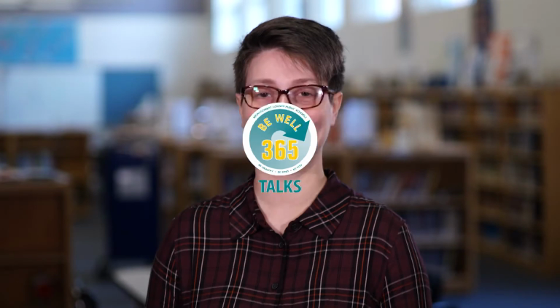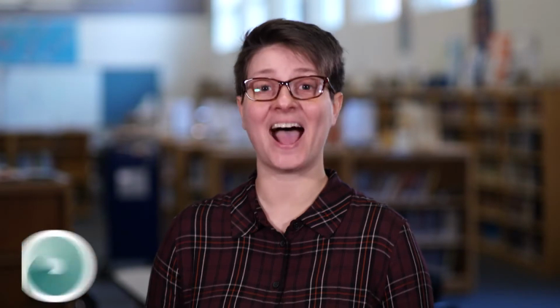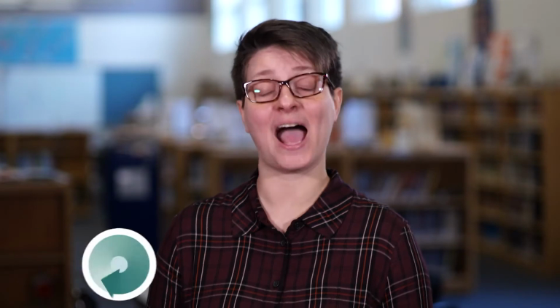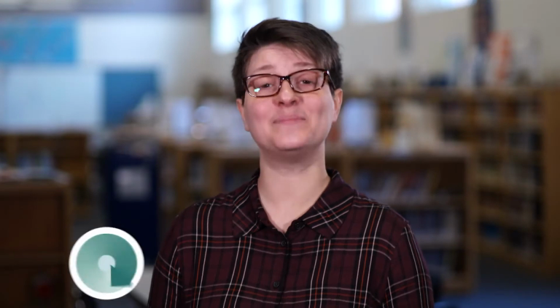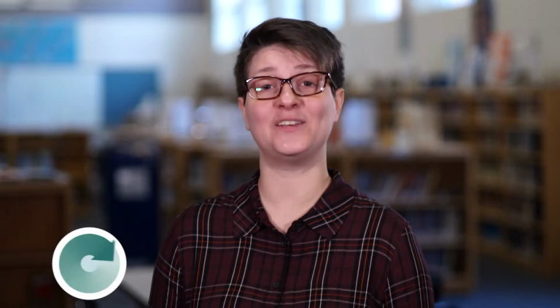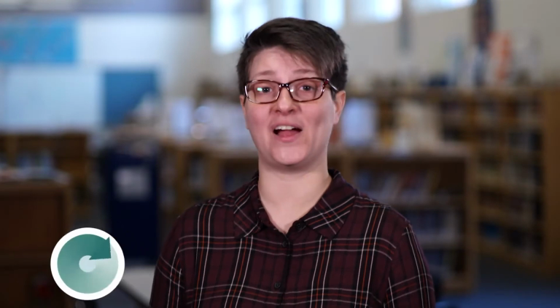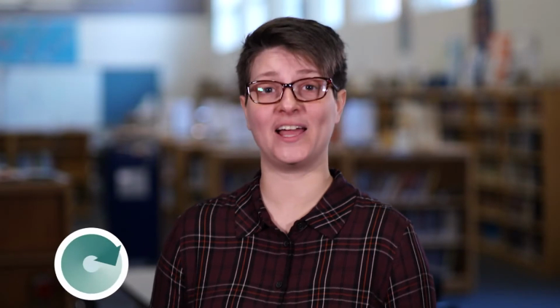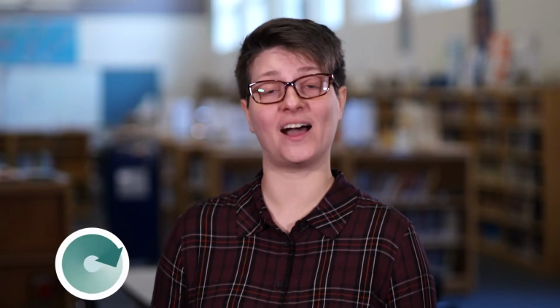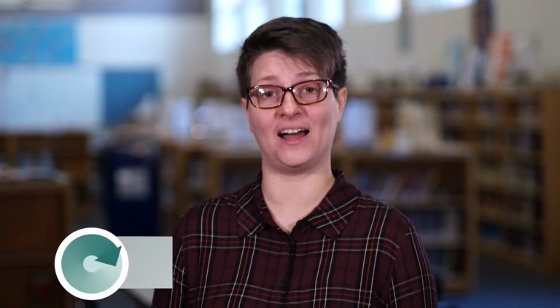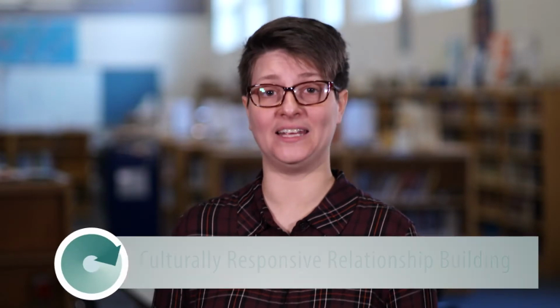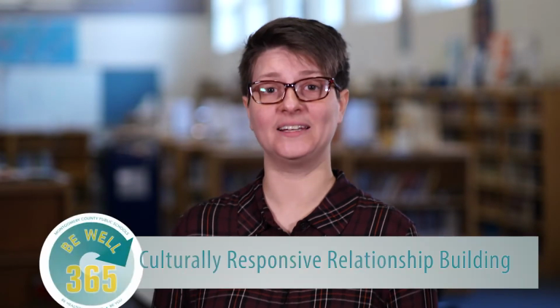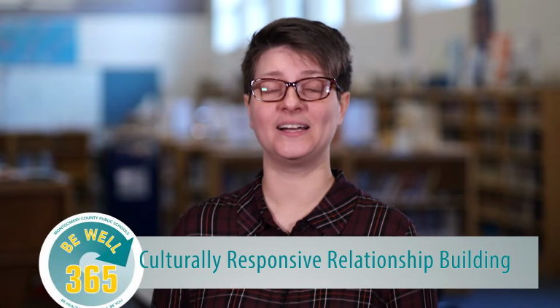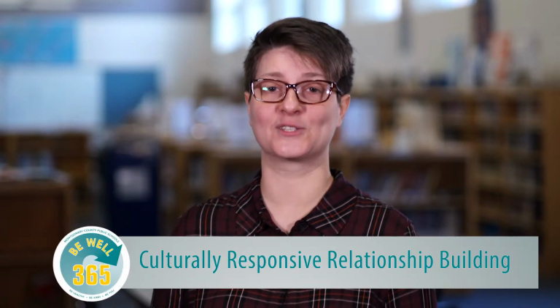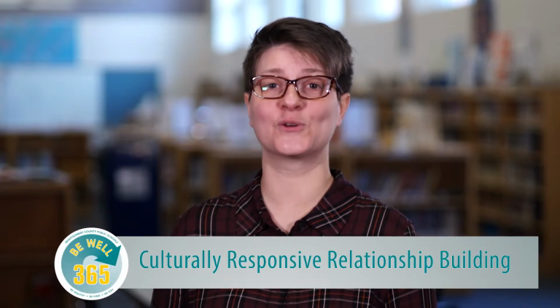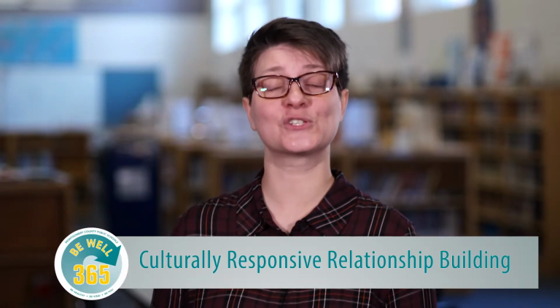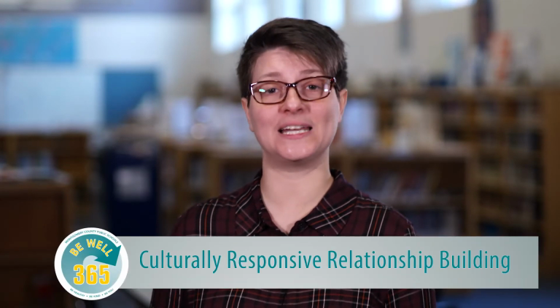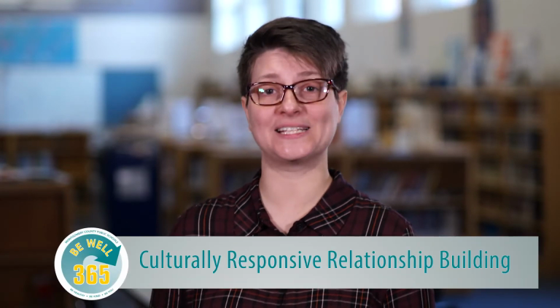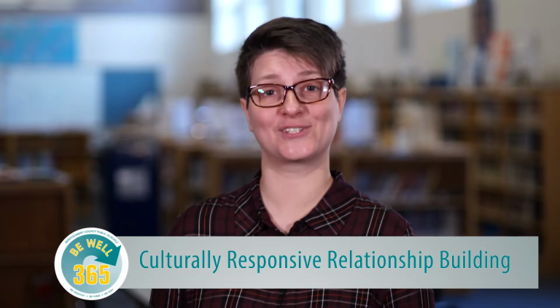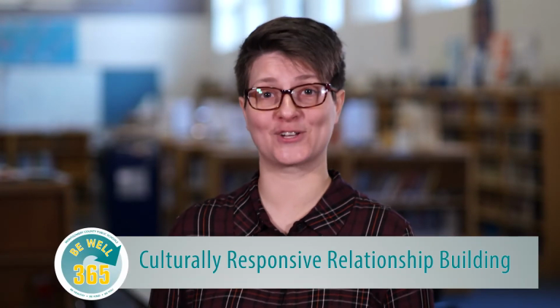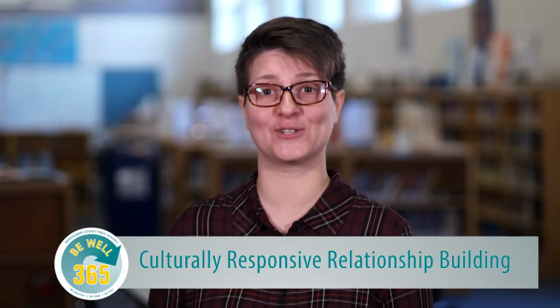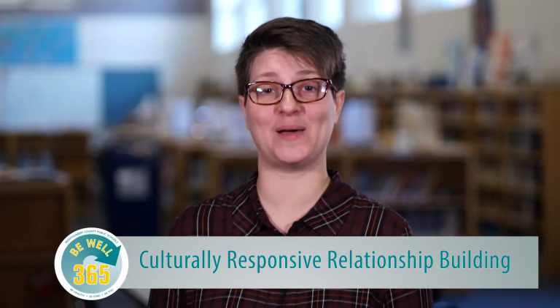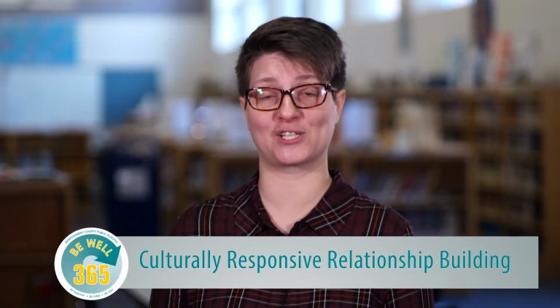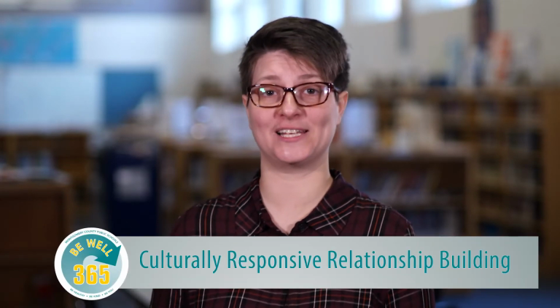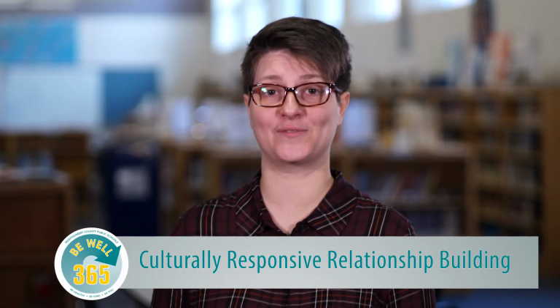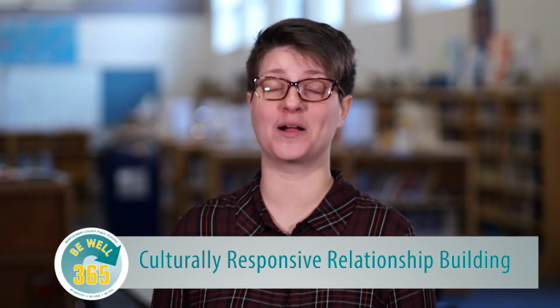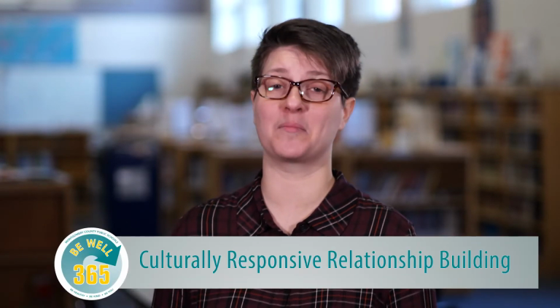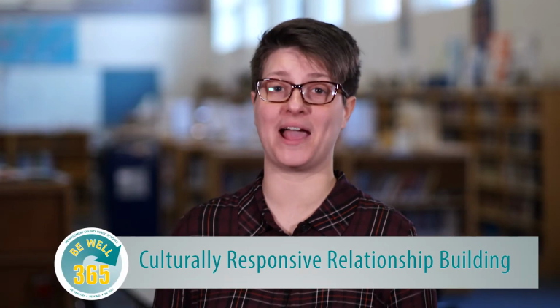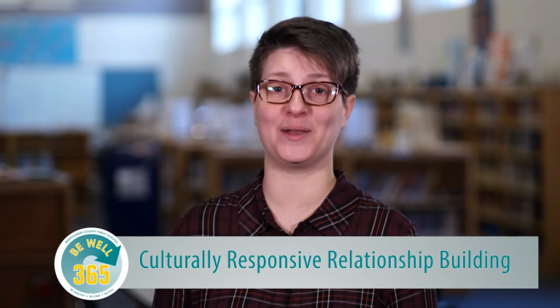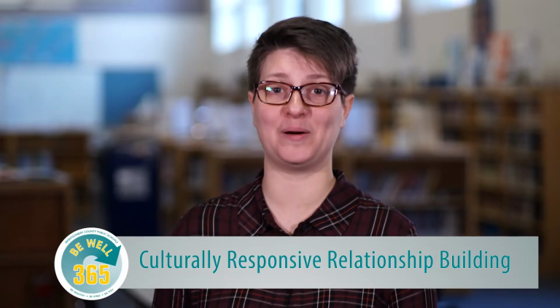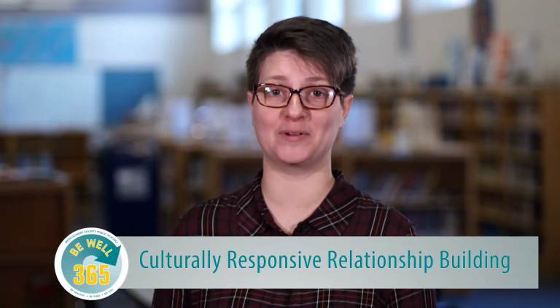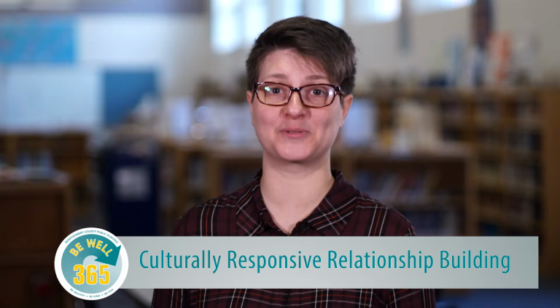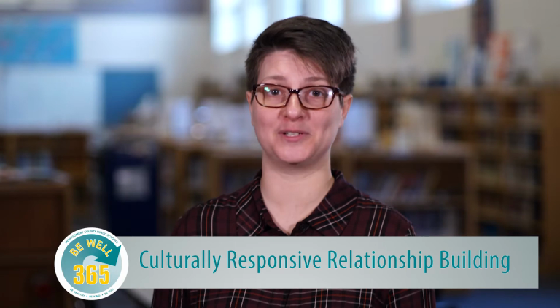I'm Tiferet Ani, a social studies instructional specialist from Montgomery County Public Schools.